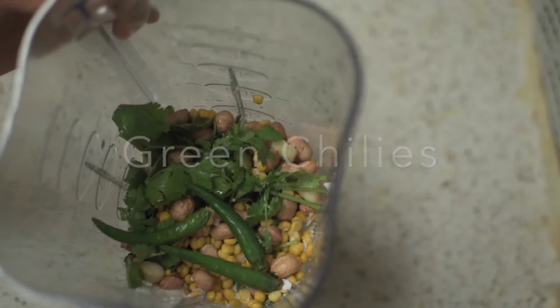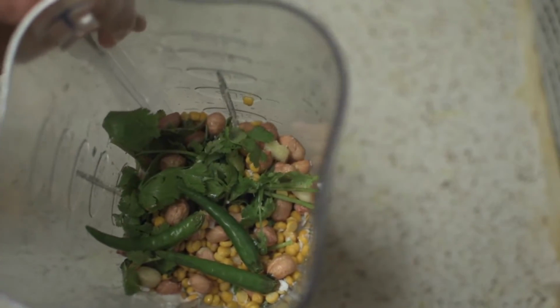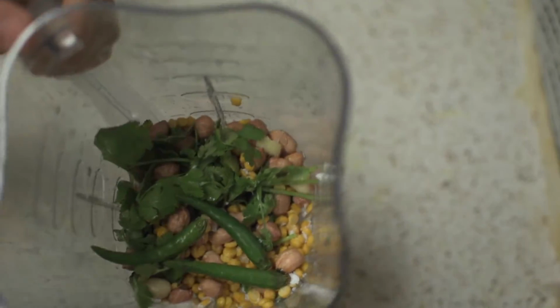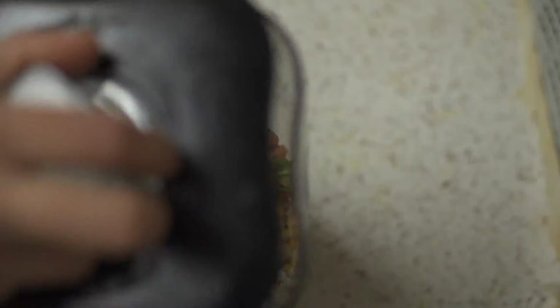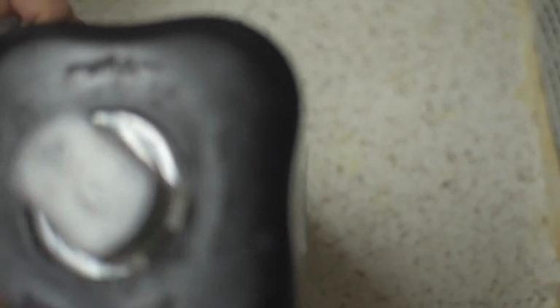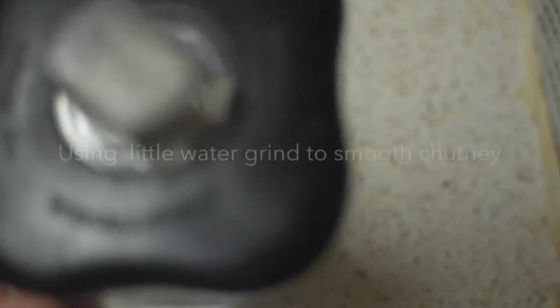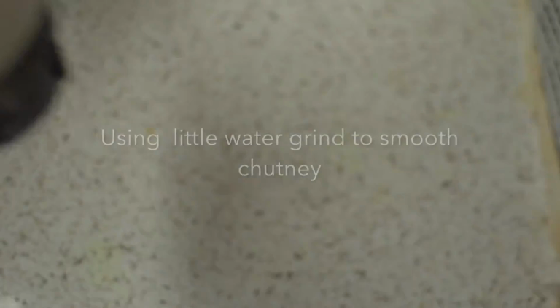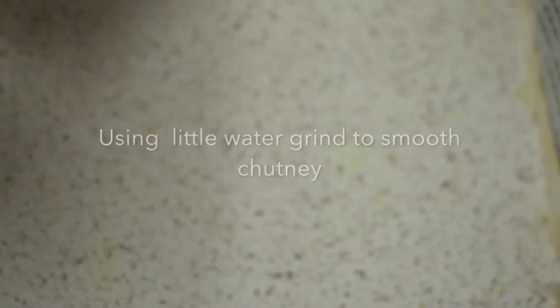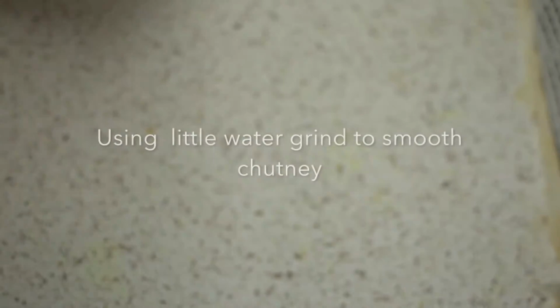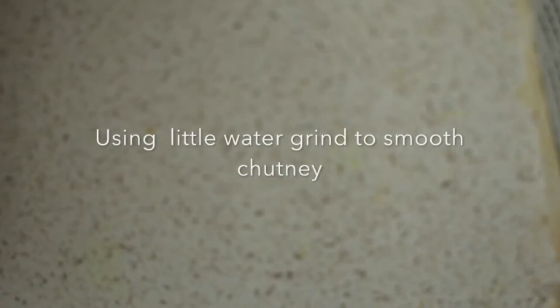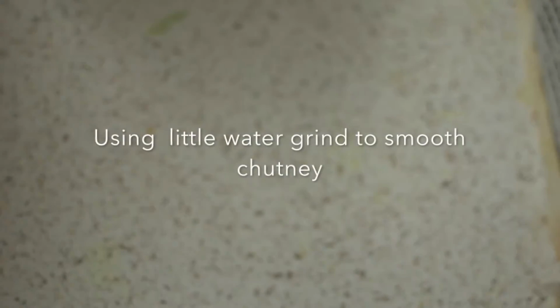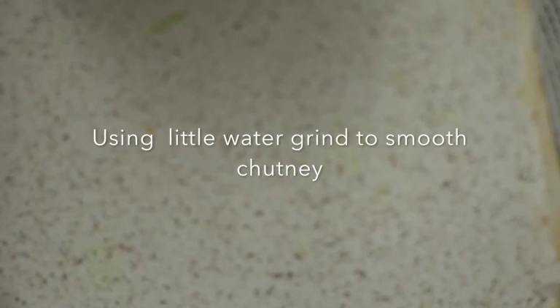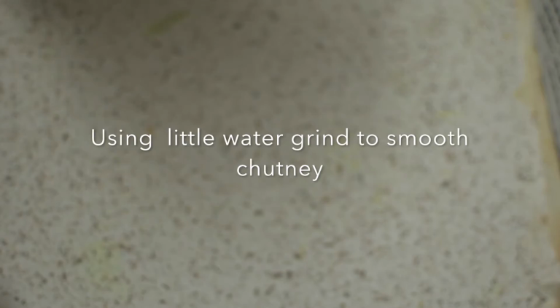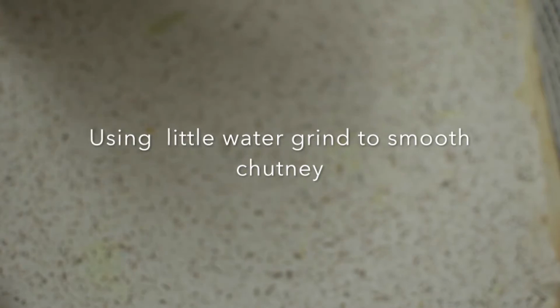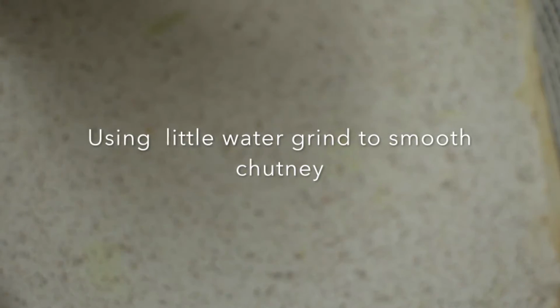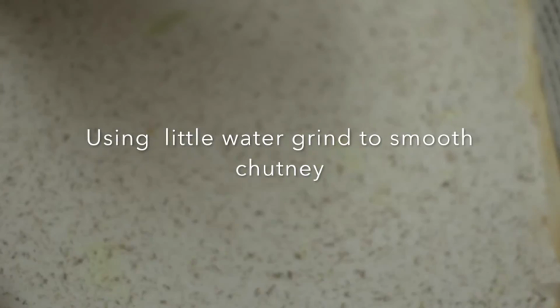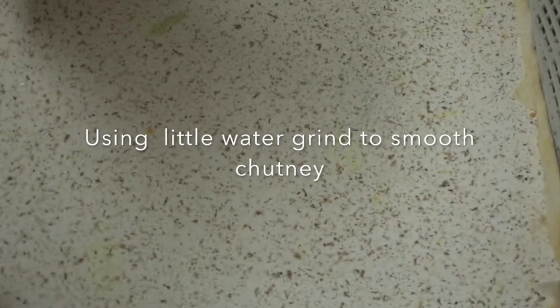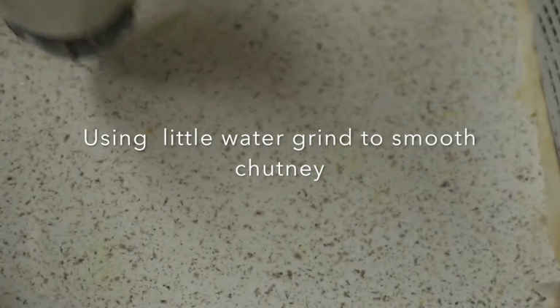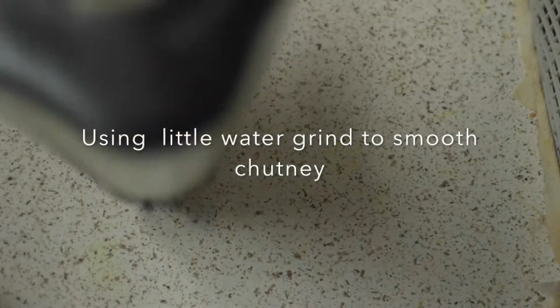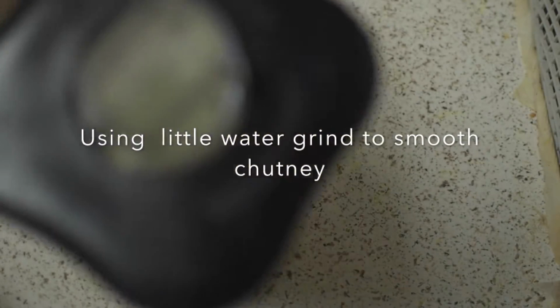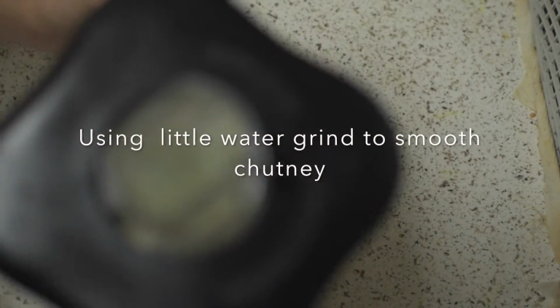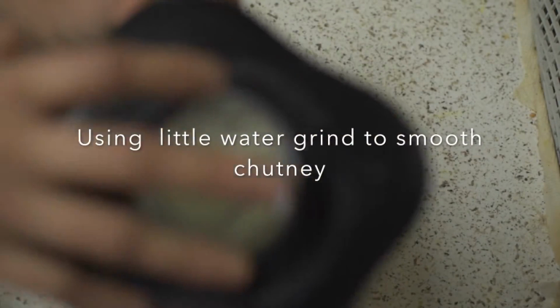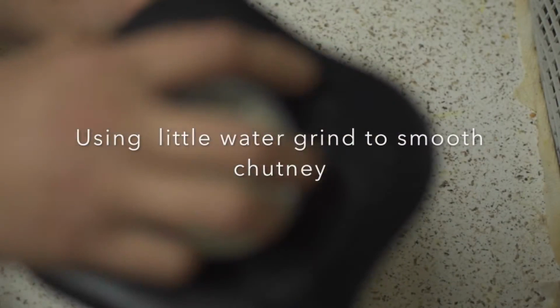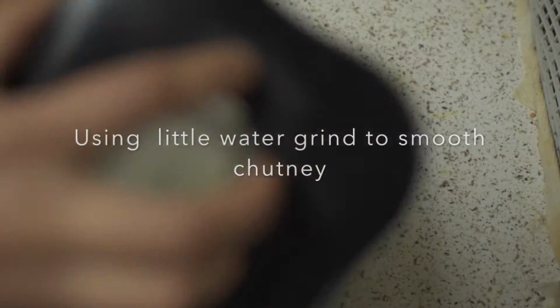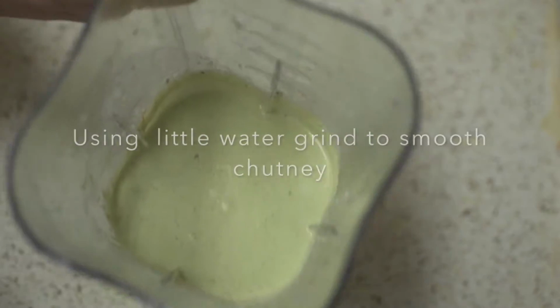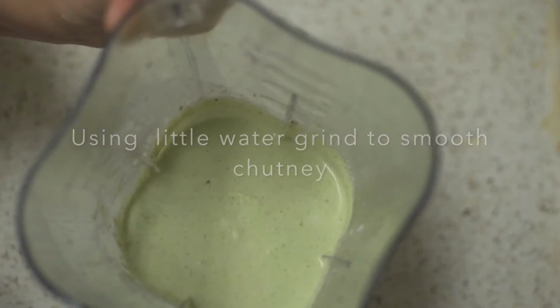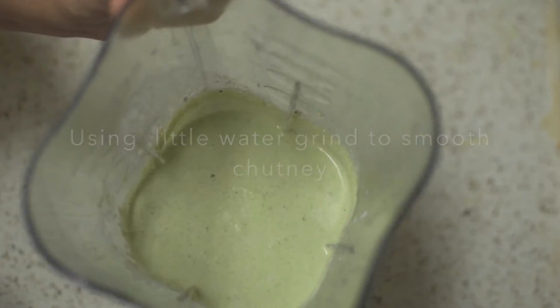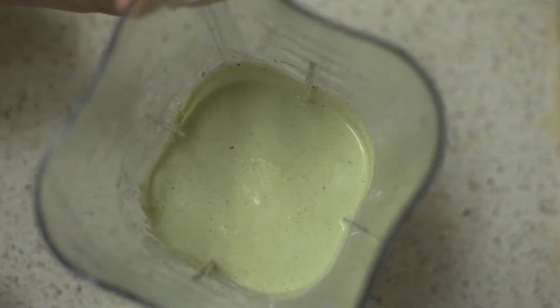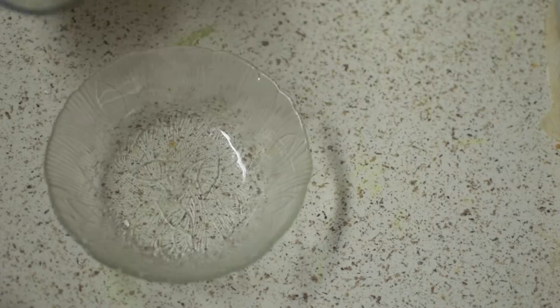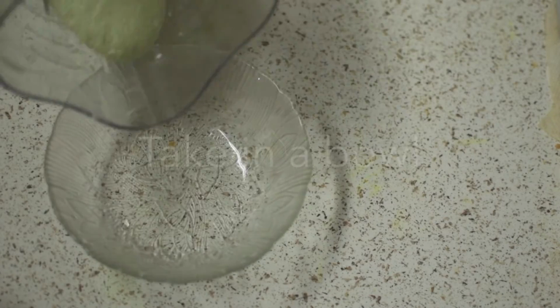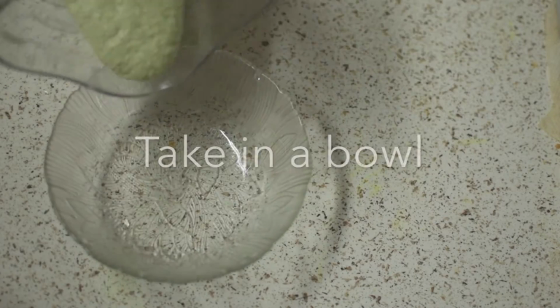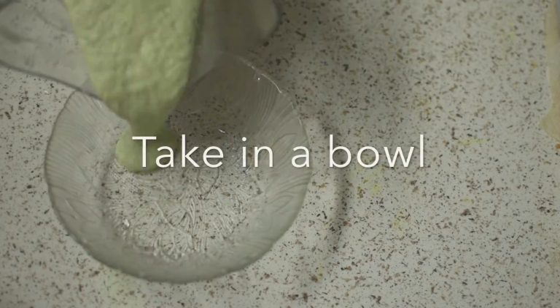Close the lid and grind it to a smooth consistency using a little water. Let's remove it out in a bowl.